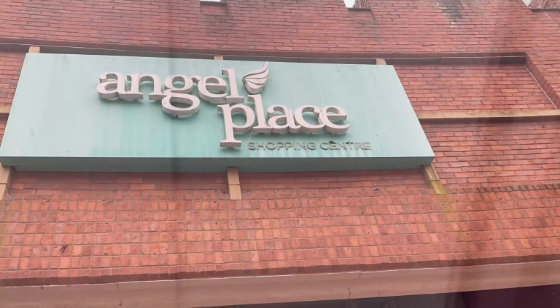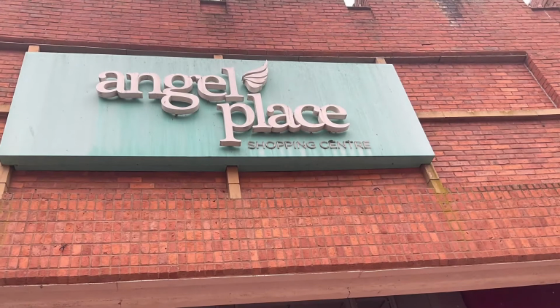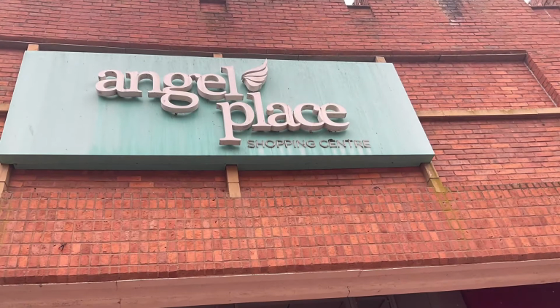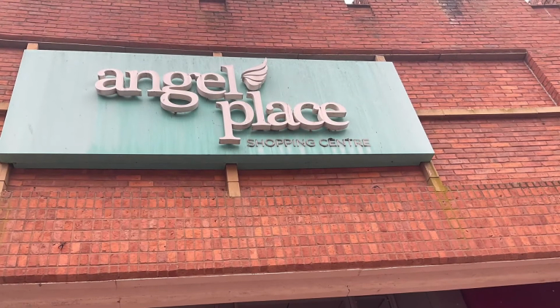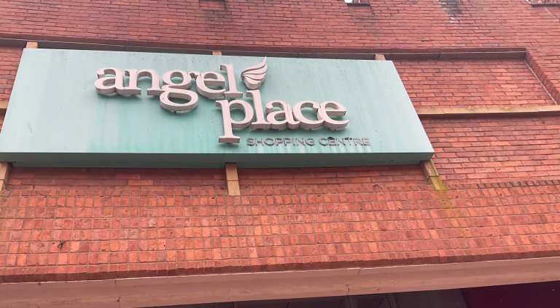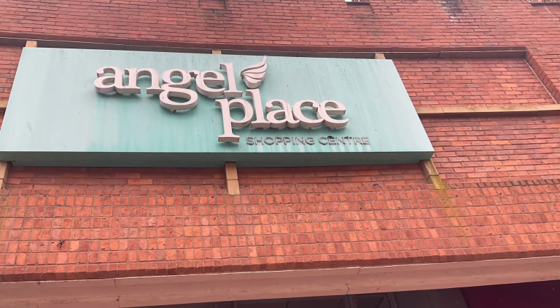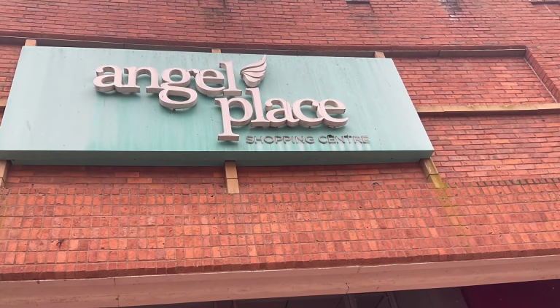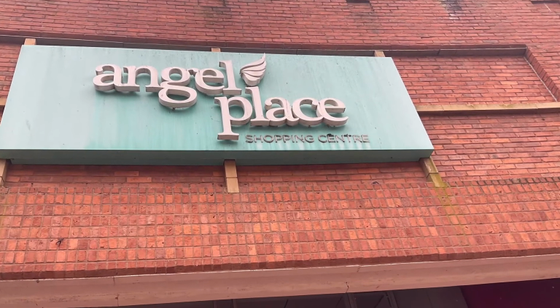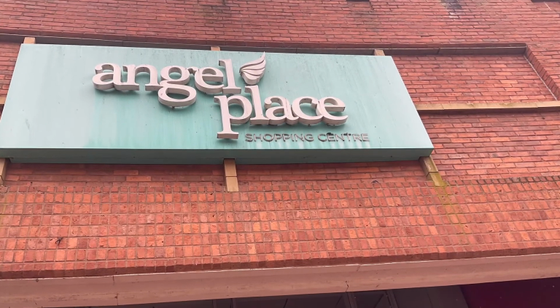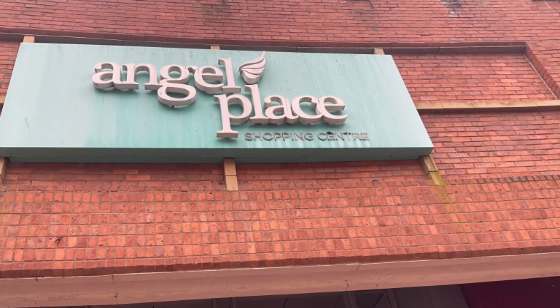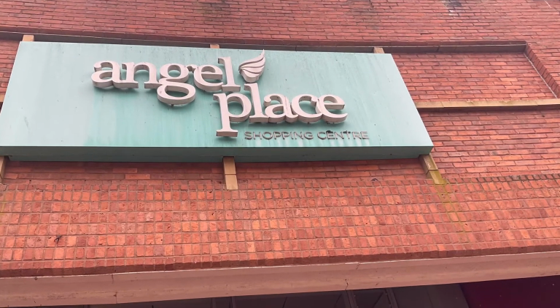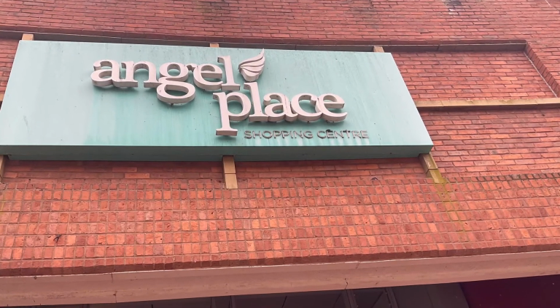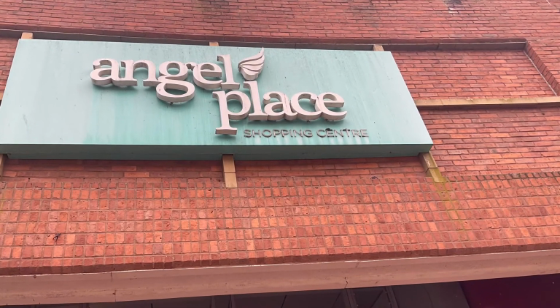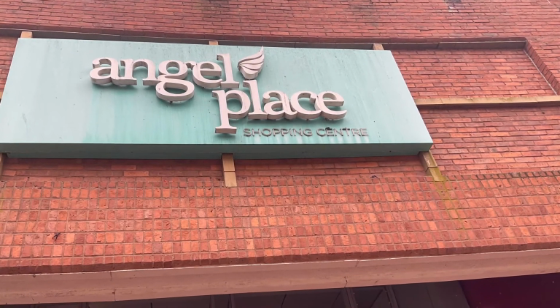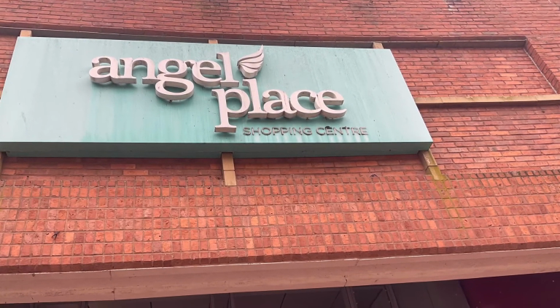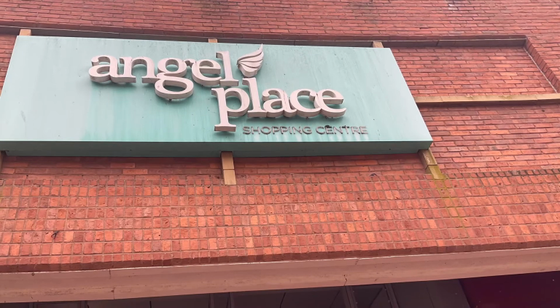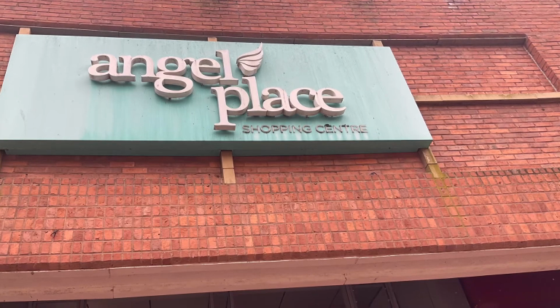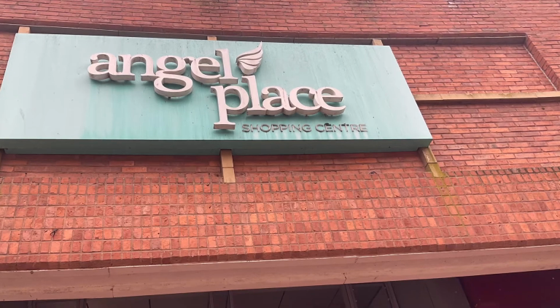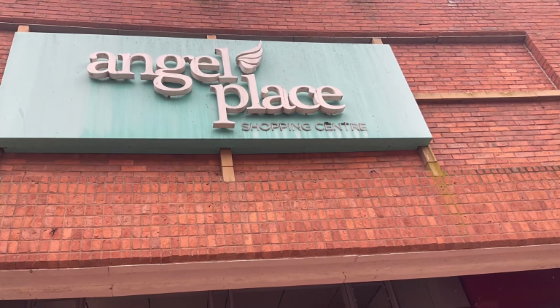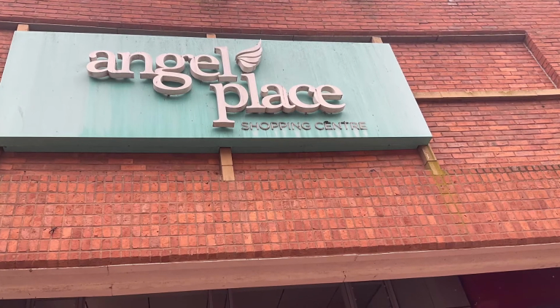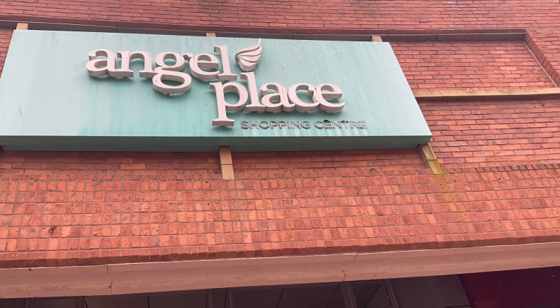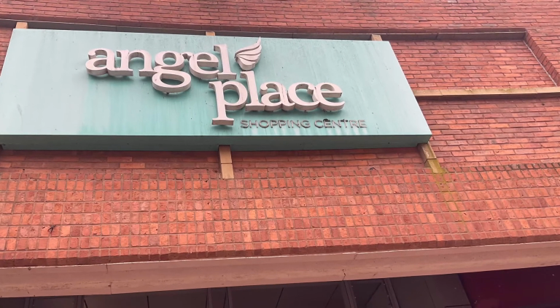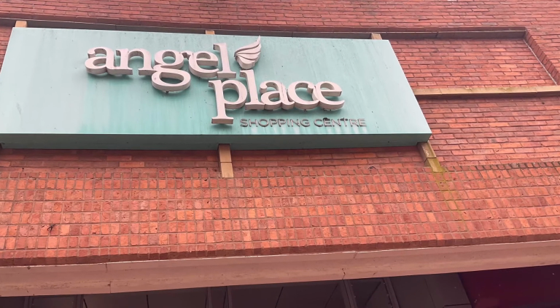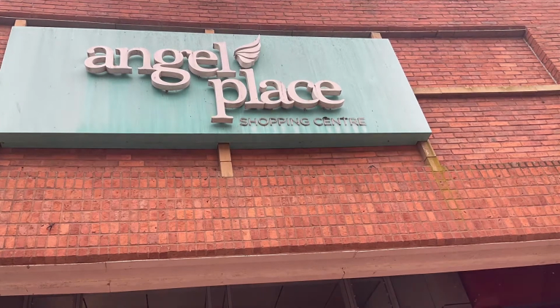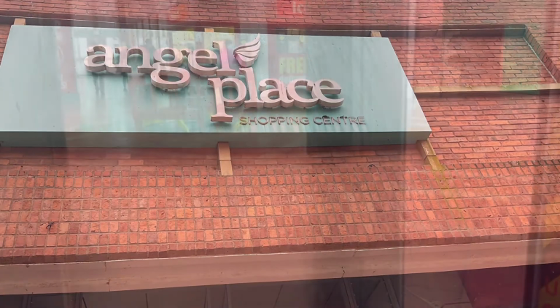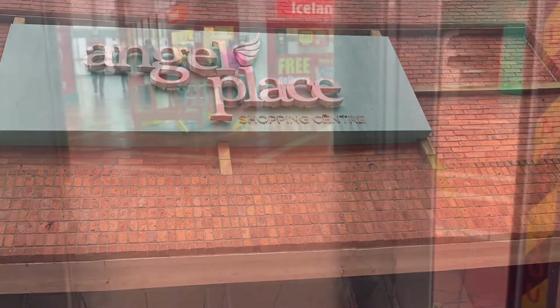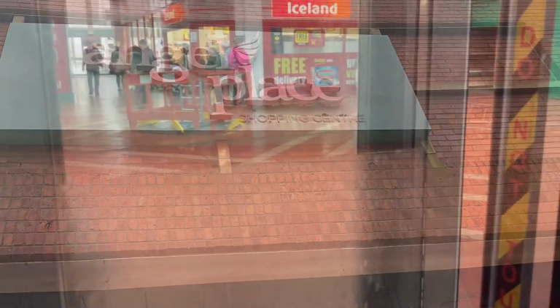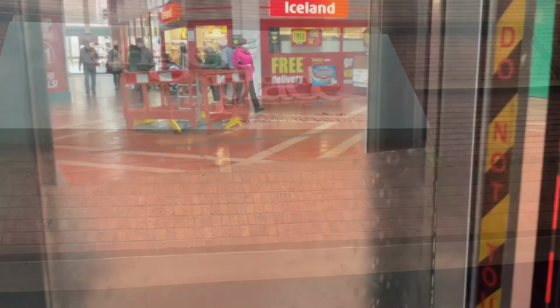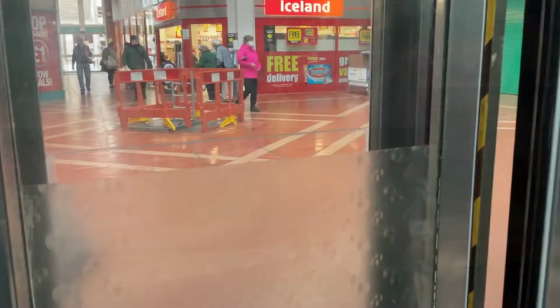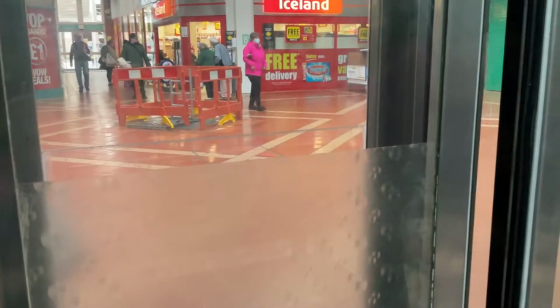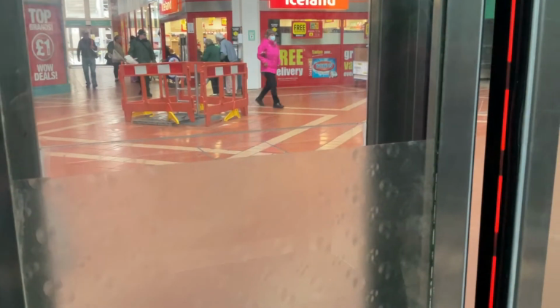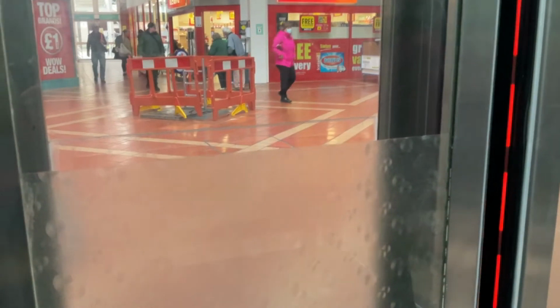Now to the second lift, which was a glass Otis lift in the Angel Place shopping centre.